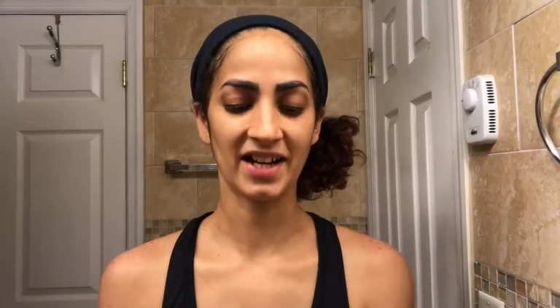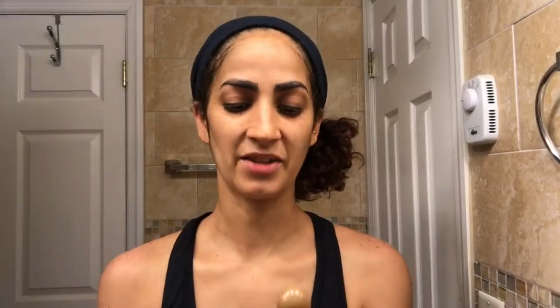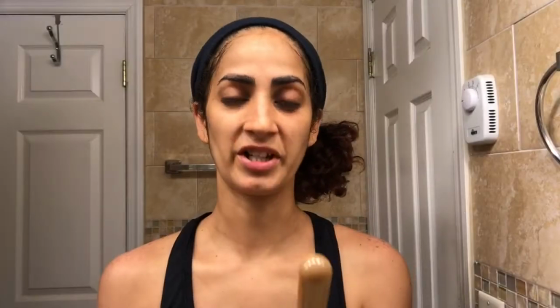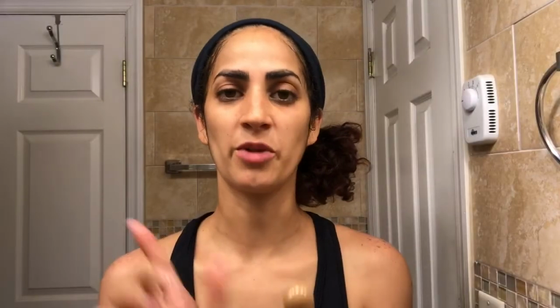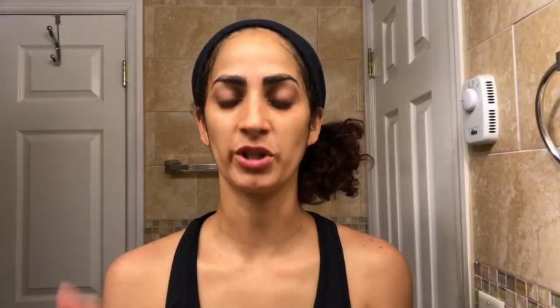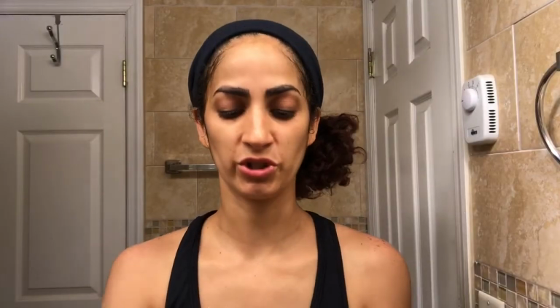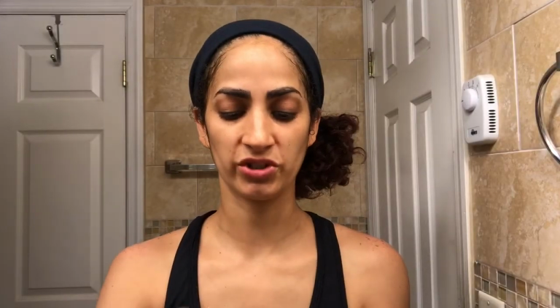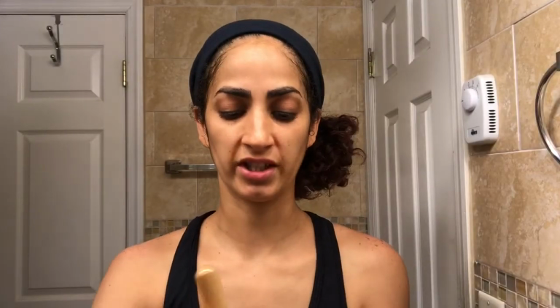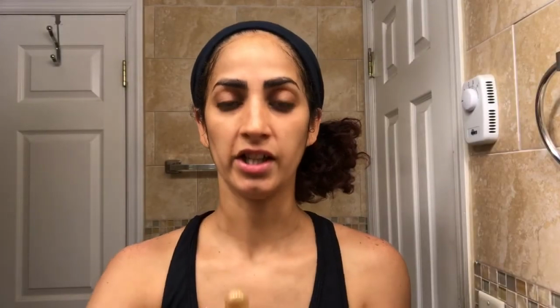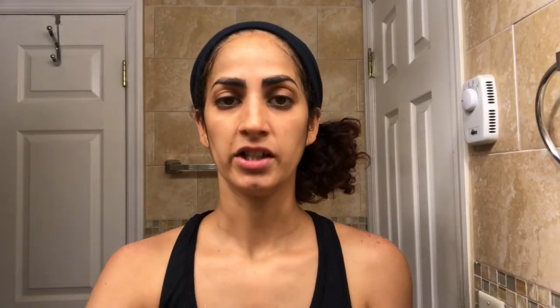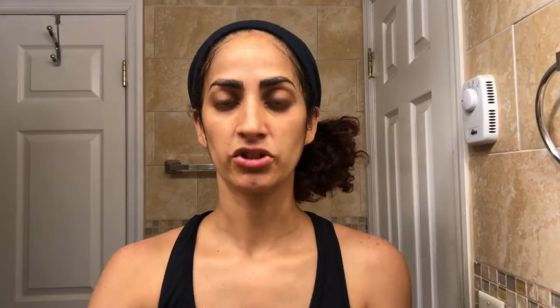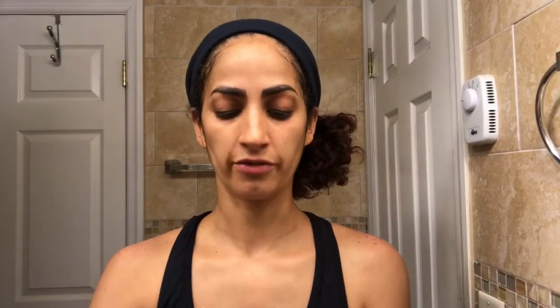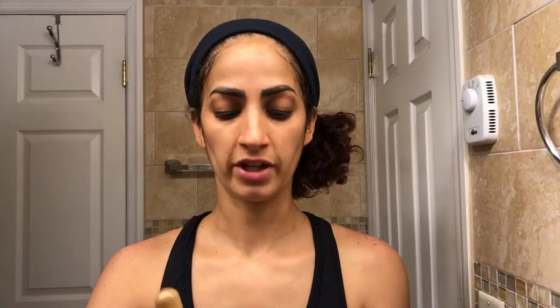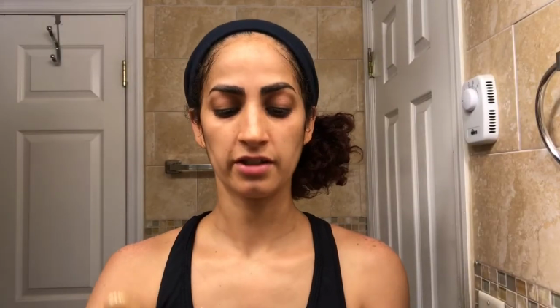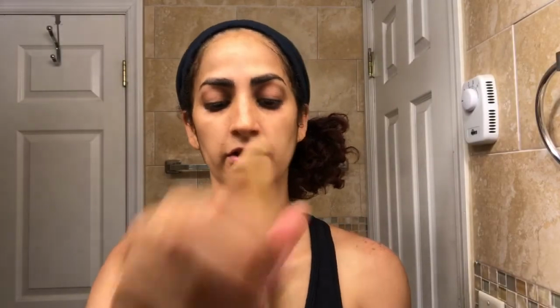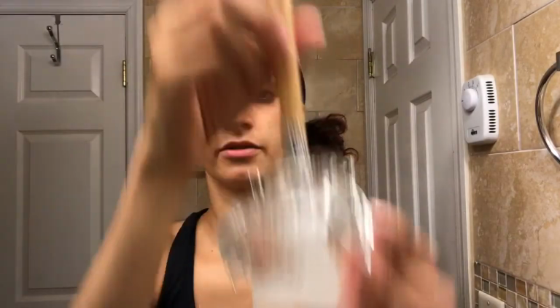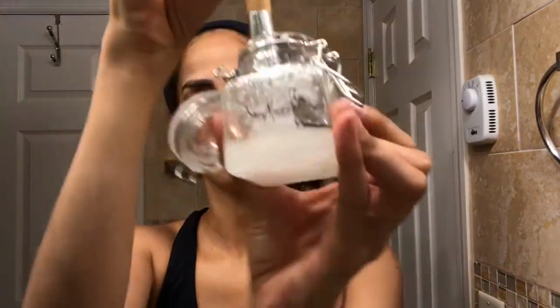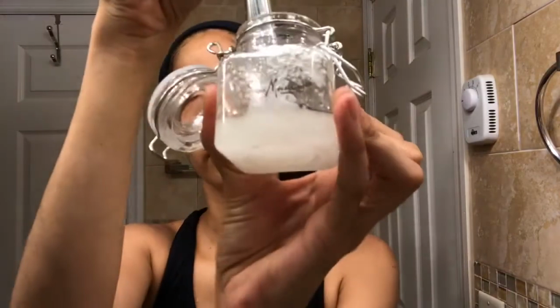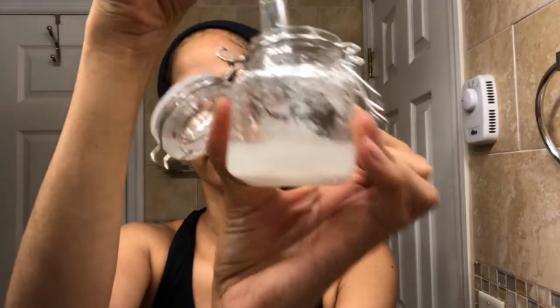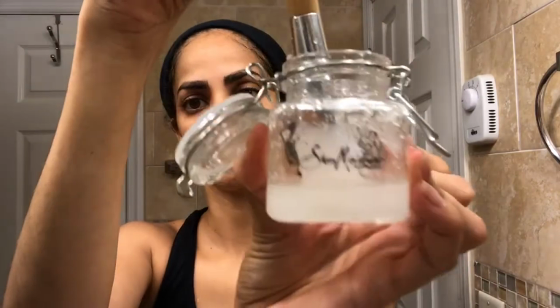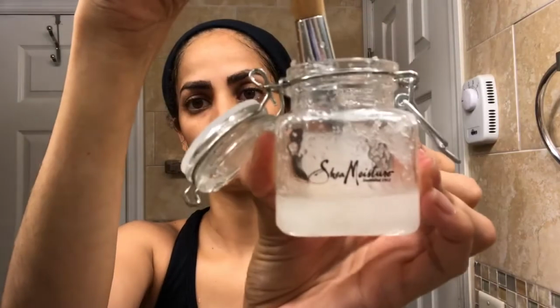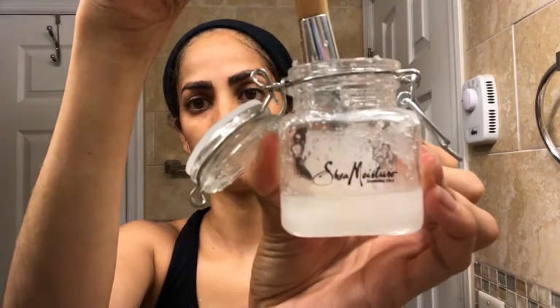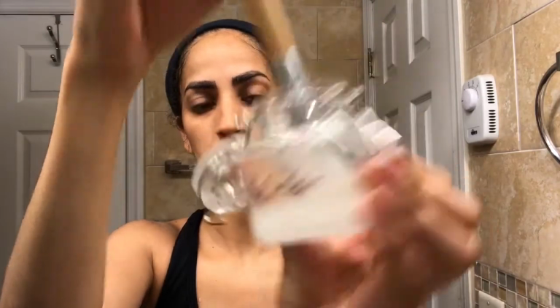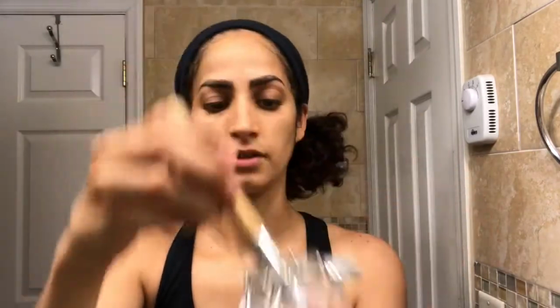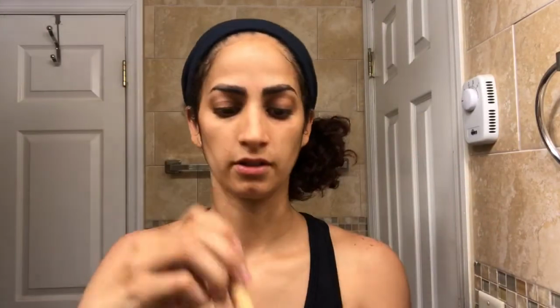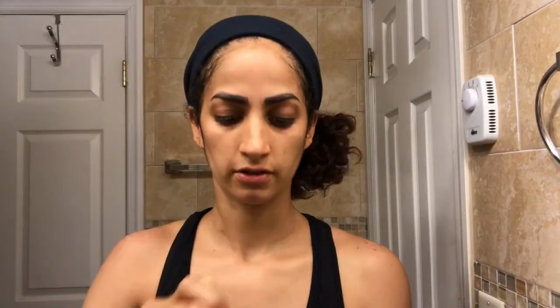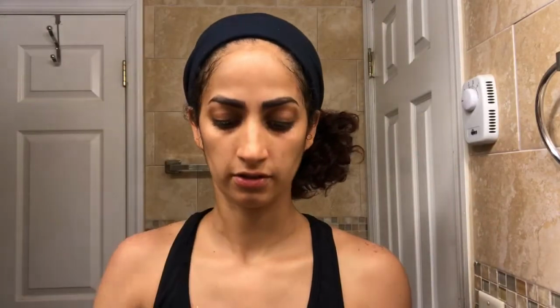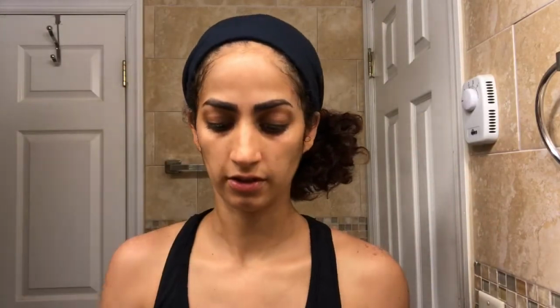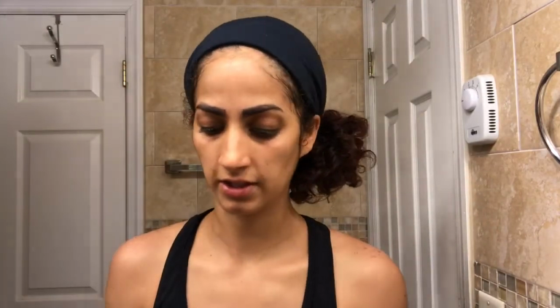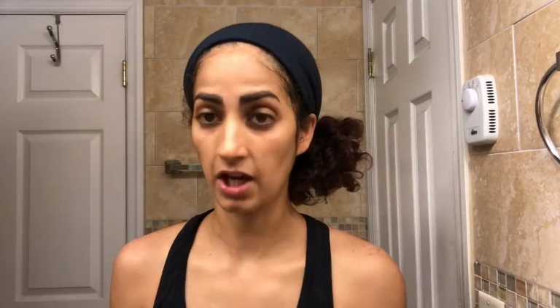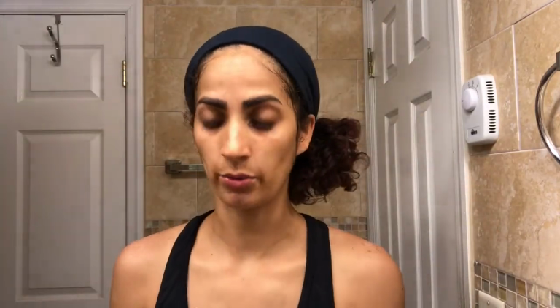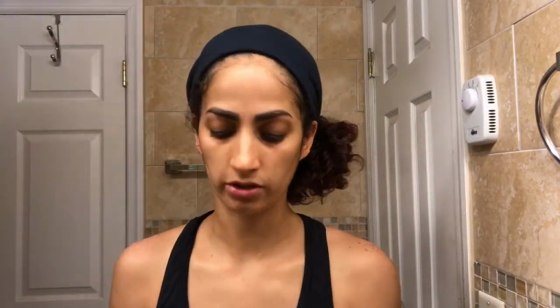Hi! Right now I'm going to use the scrub on my face. Let's see how it works.